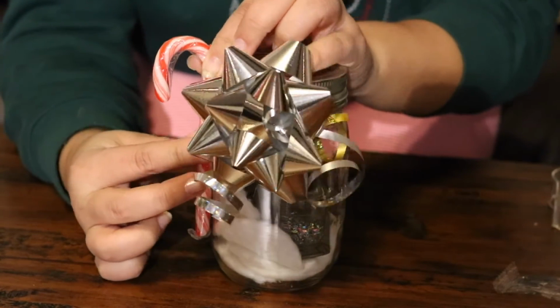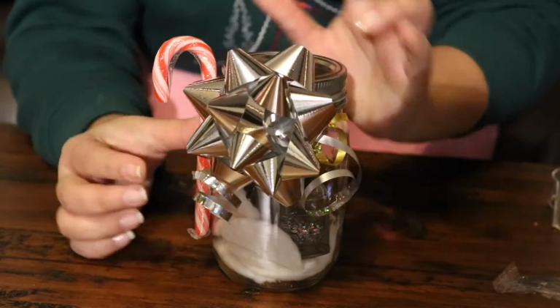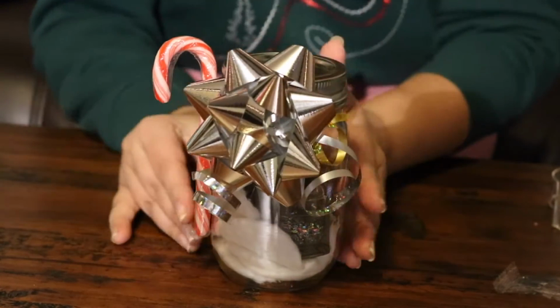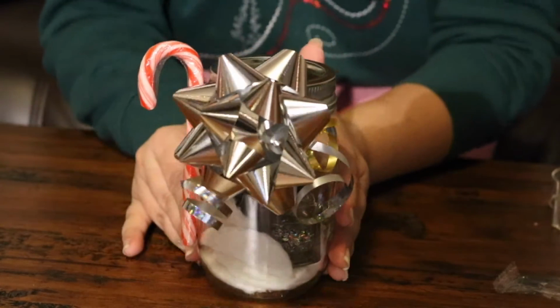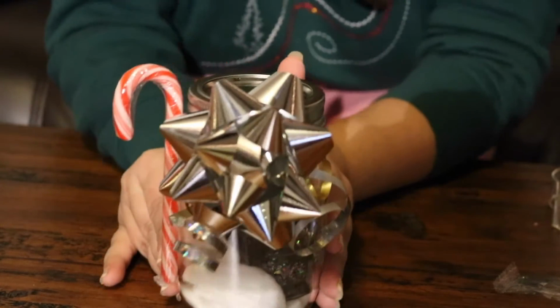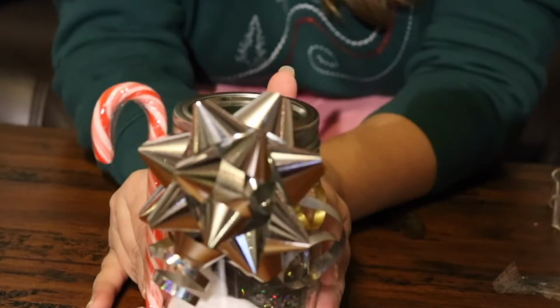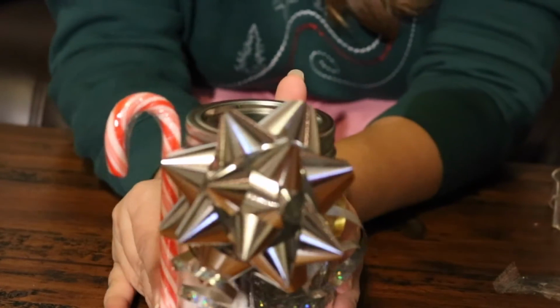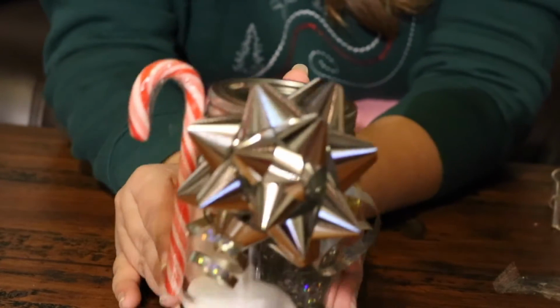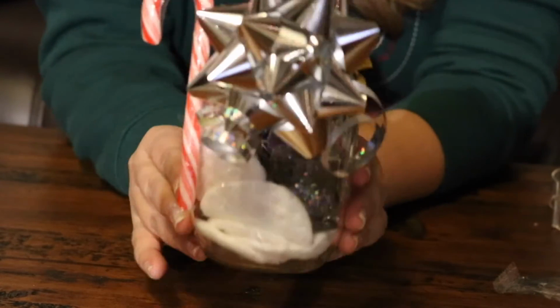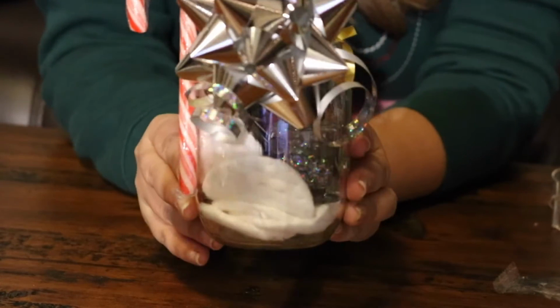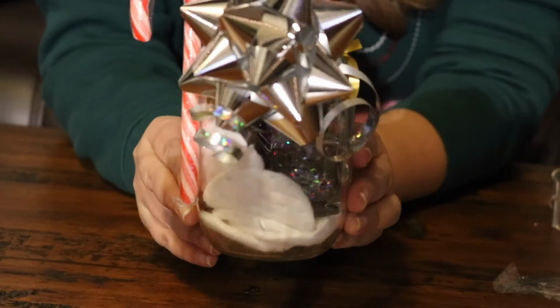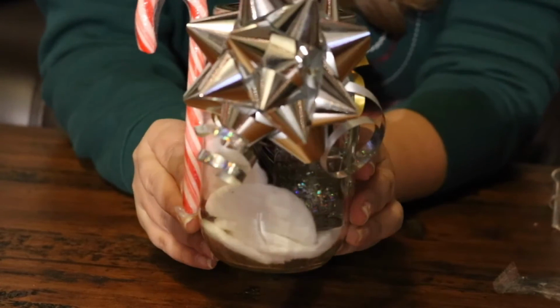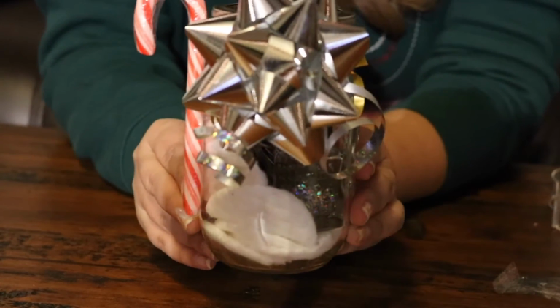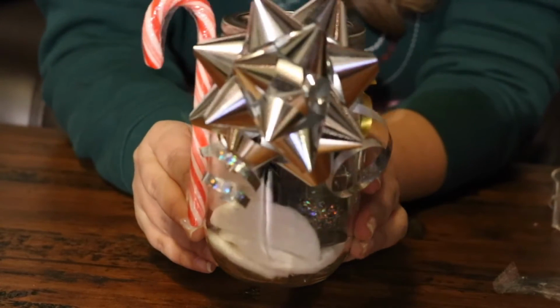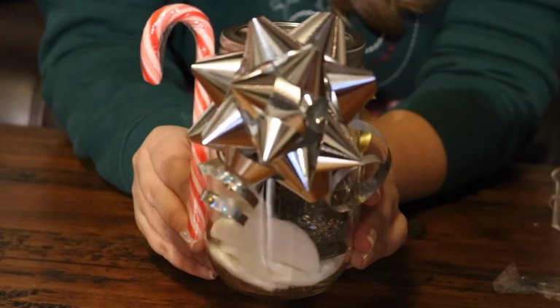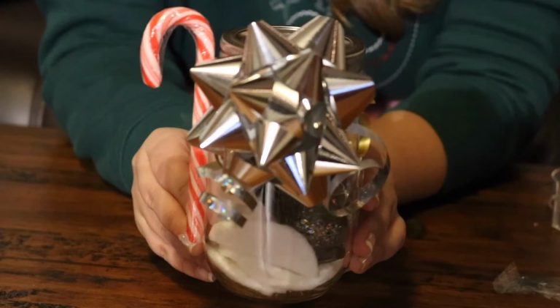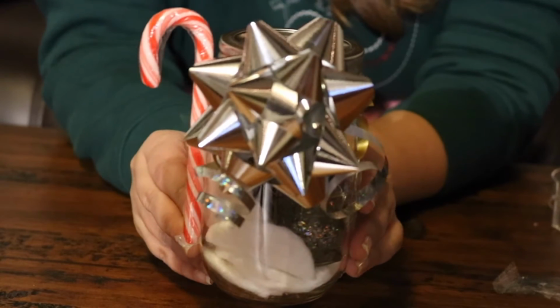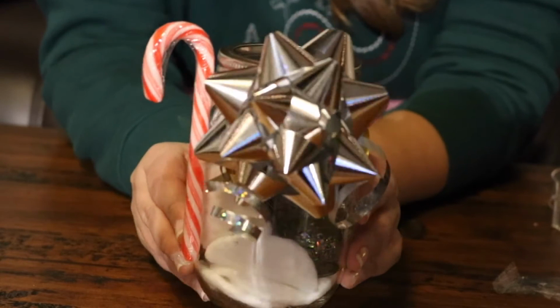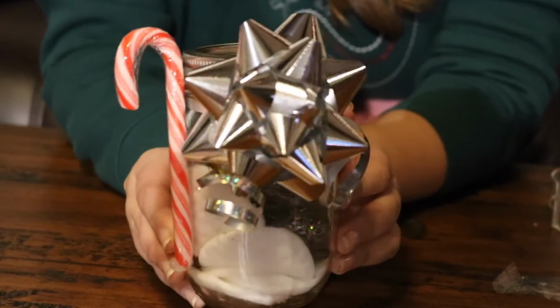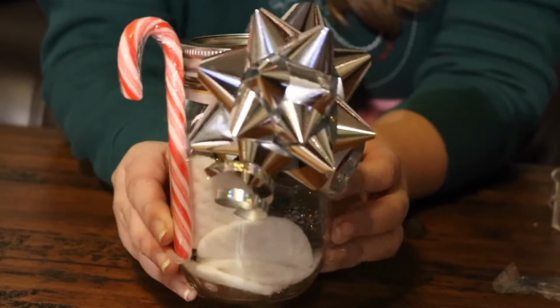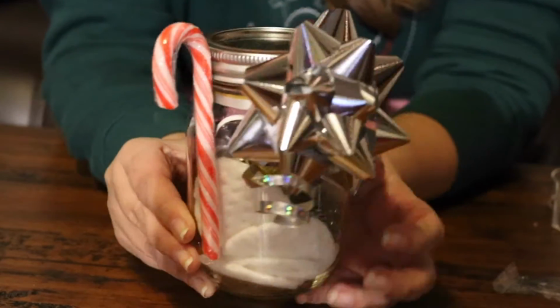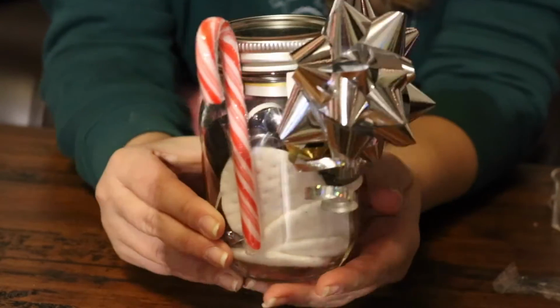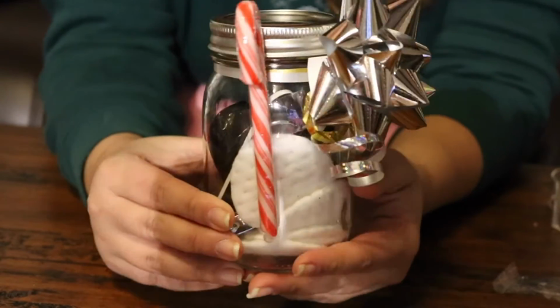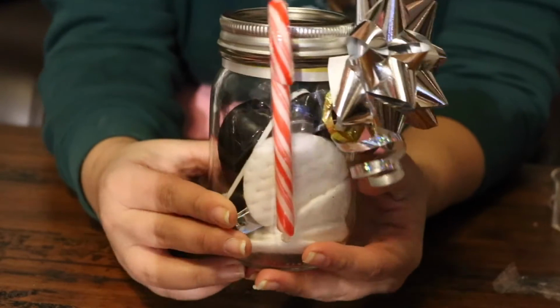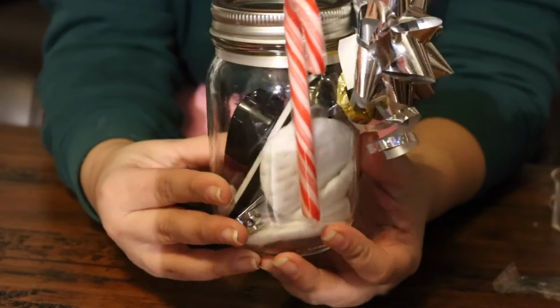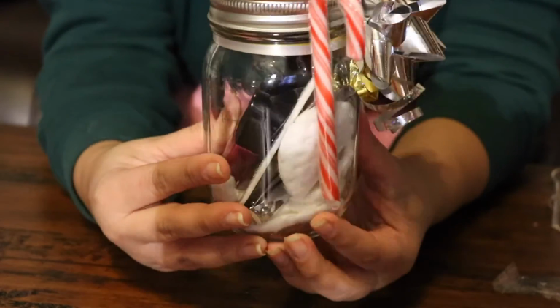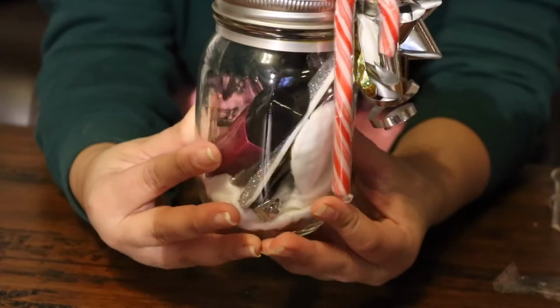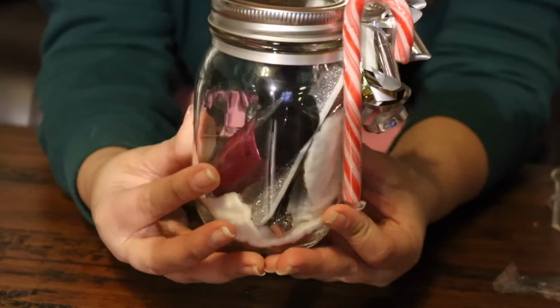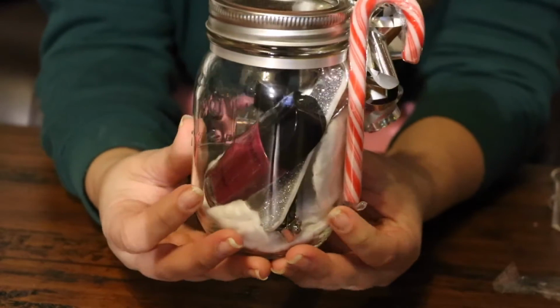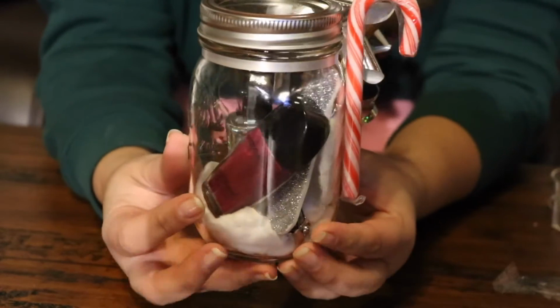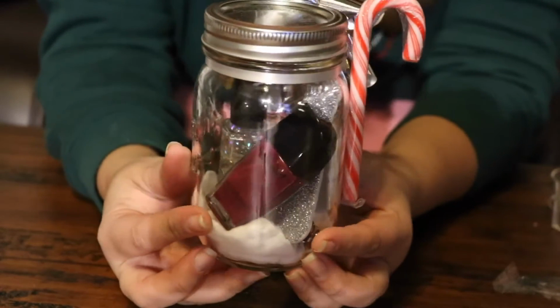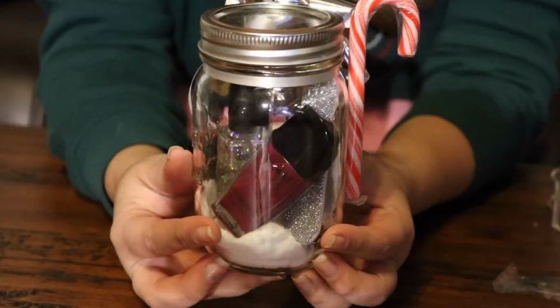And that should look like this. This one's really cute — I actually really like this one. I would not mind getting this for Christmas.